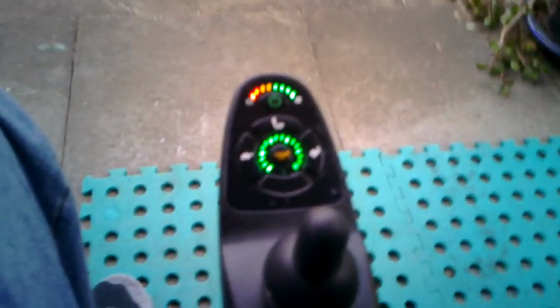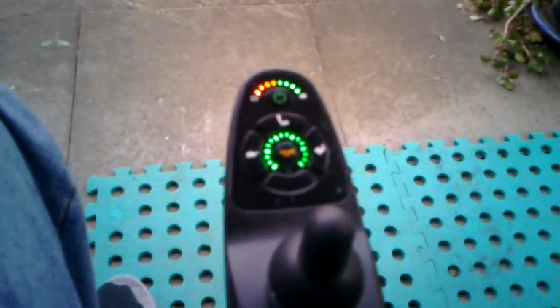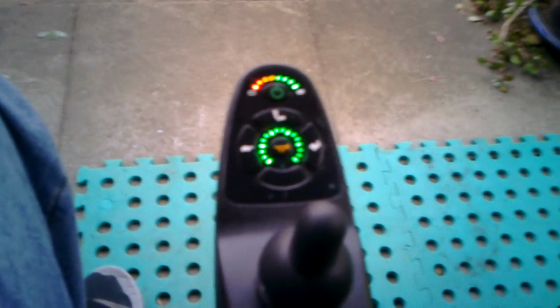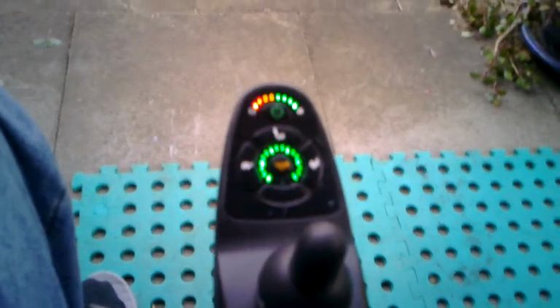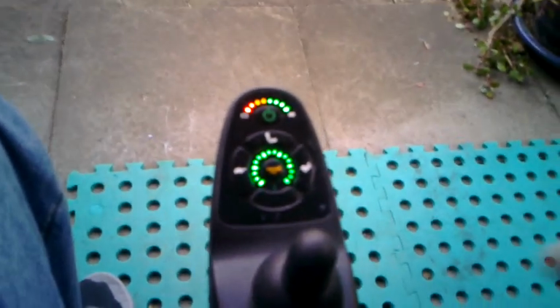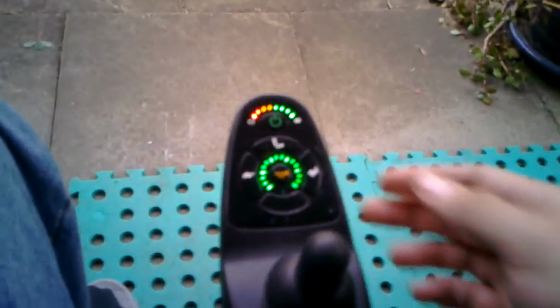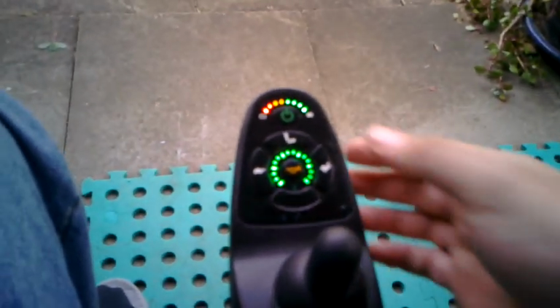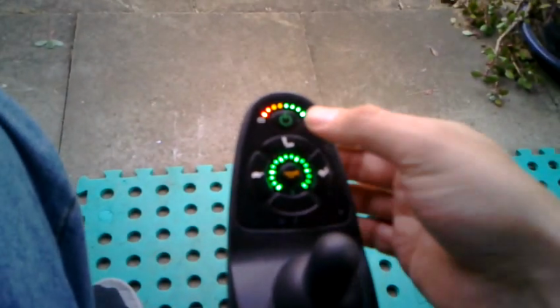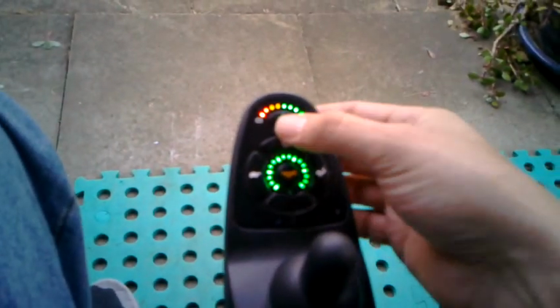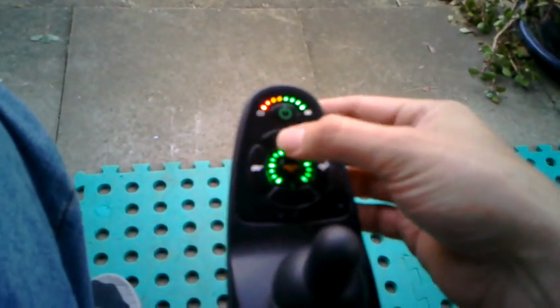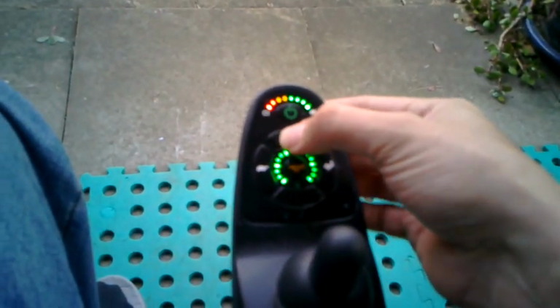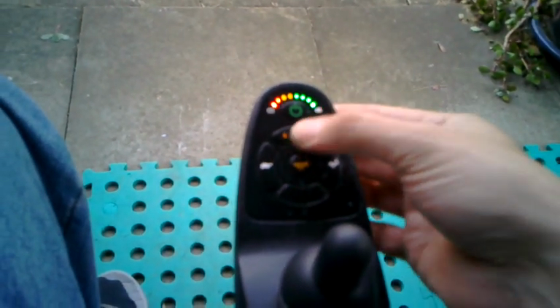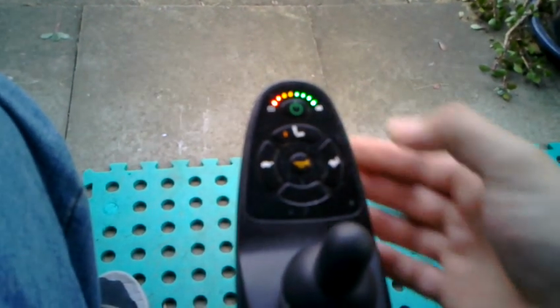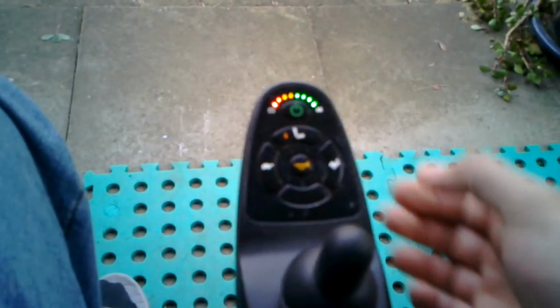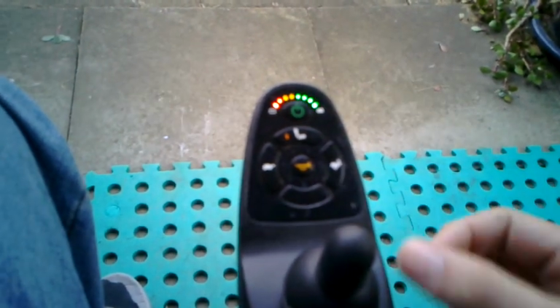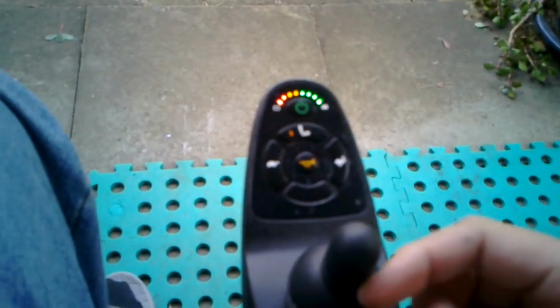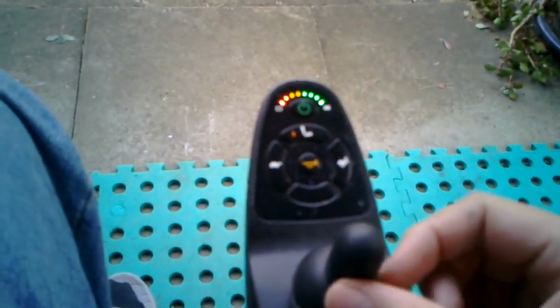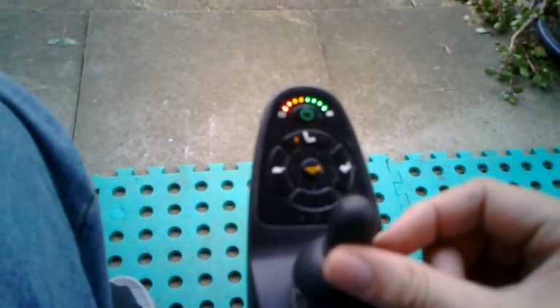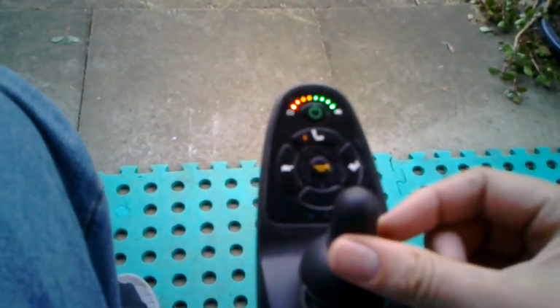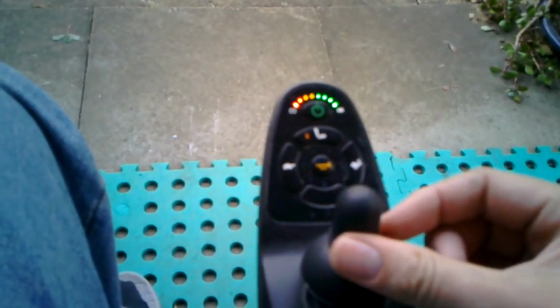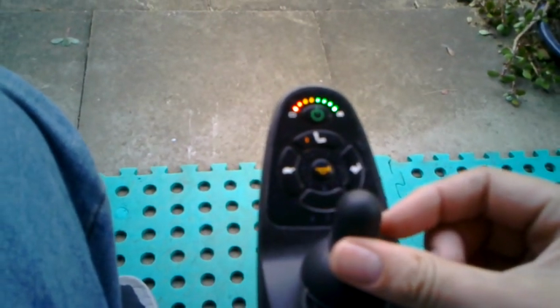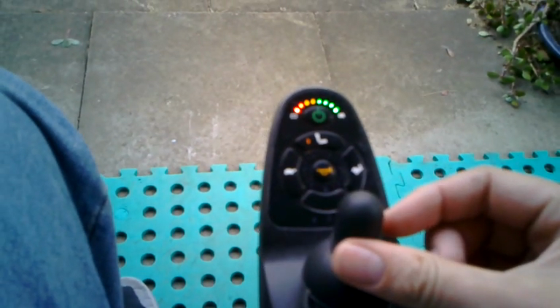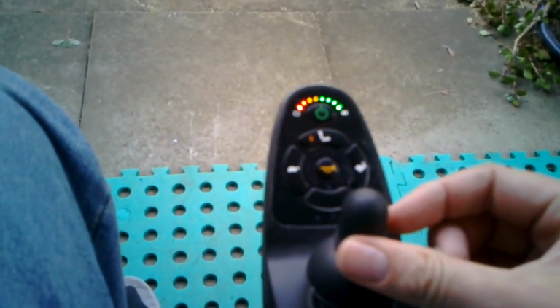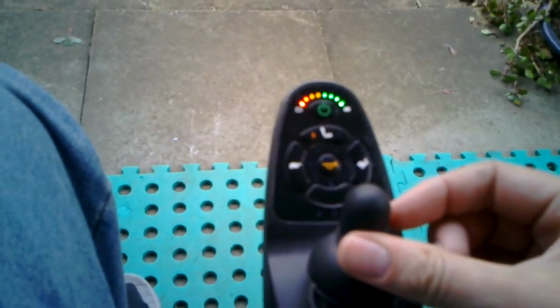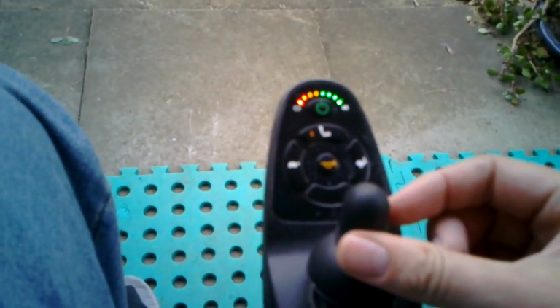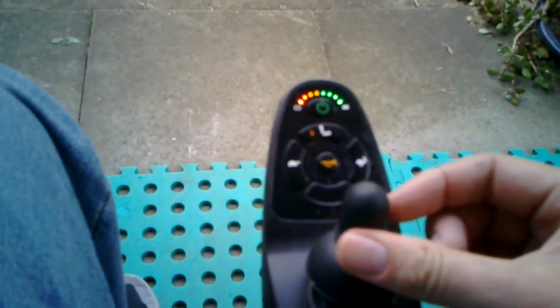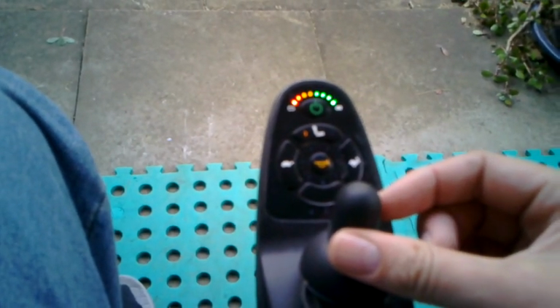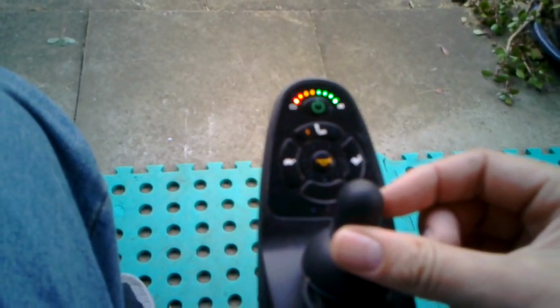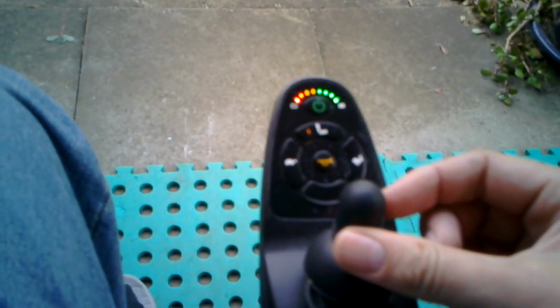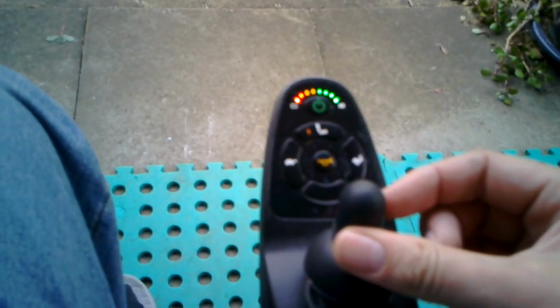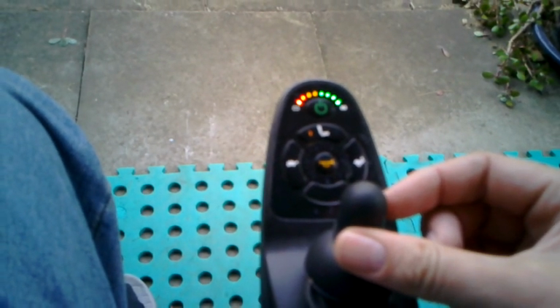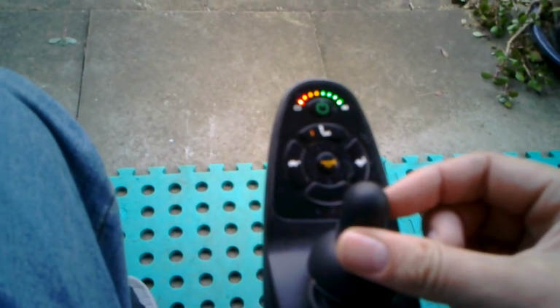Once we're switched on we can change the seat height, which brings me up and down. Probably can't really see much from there.